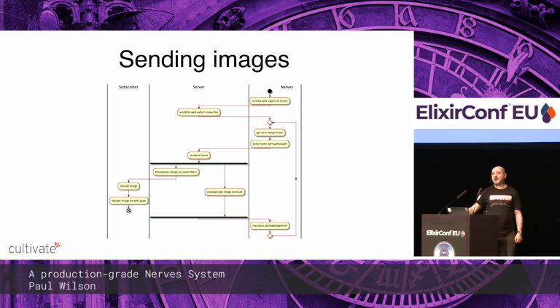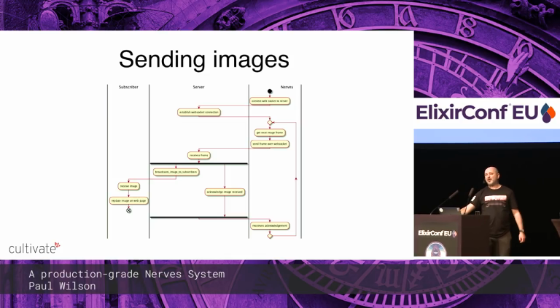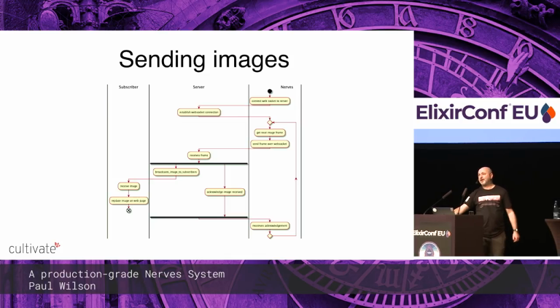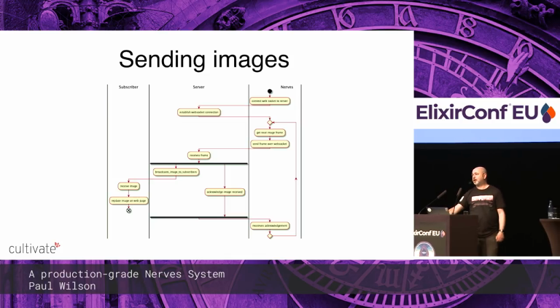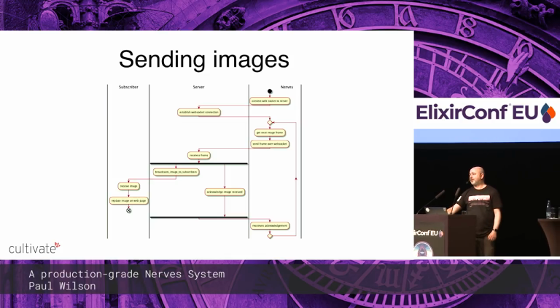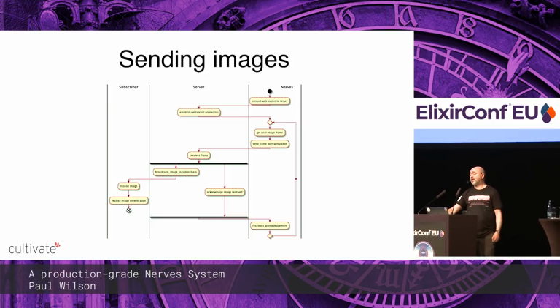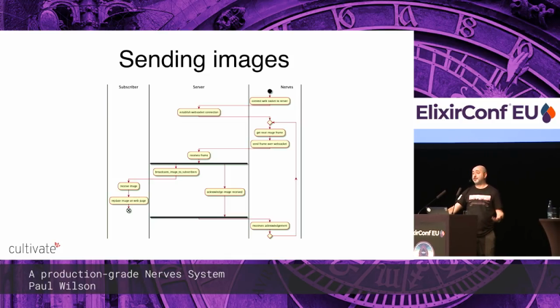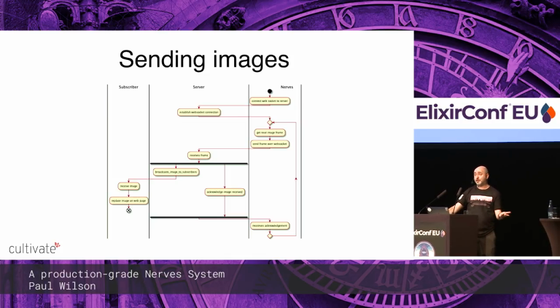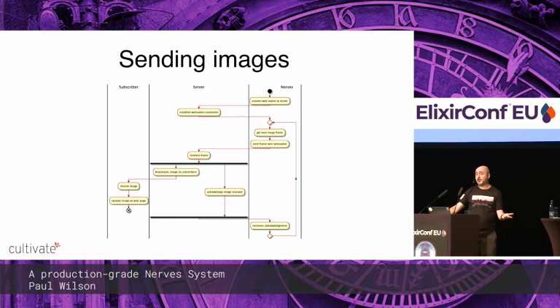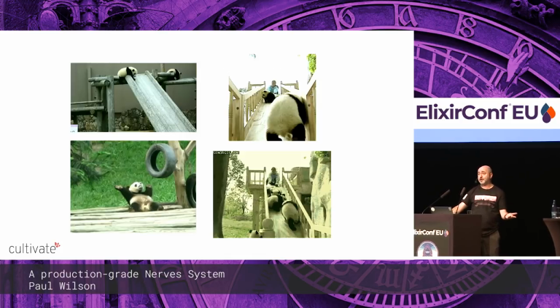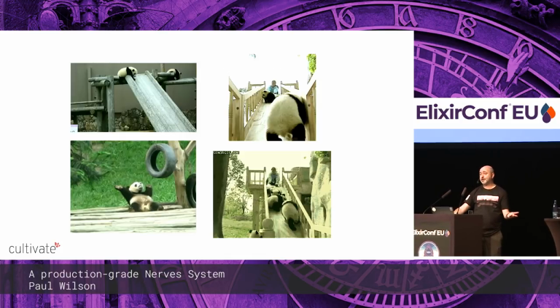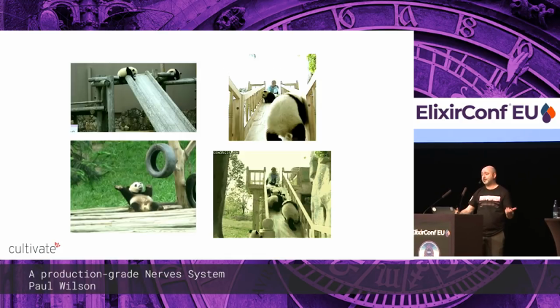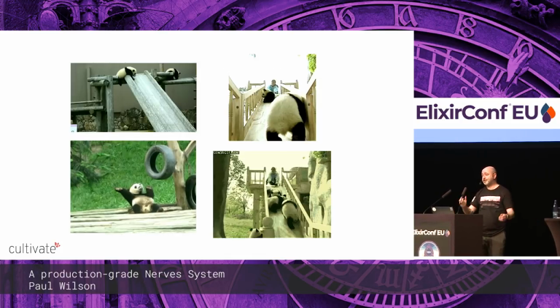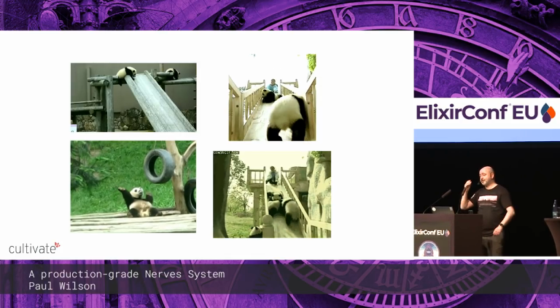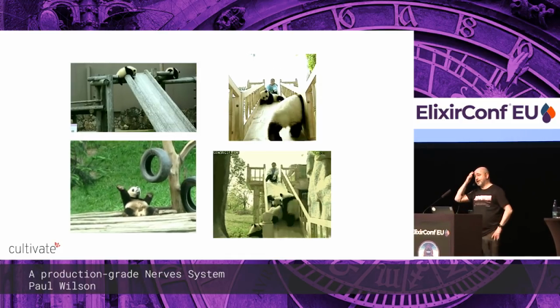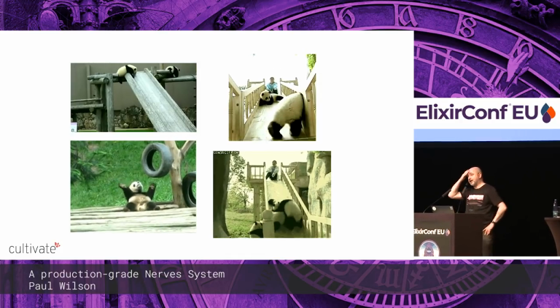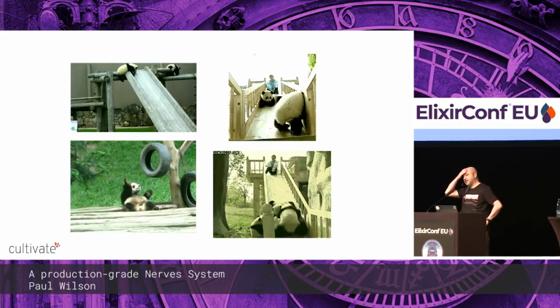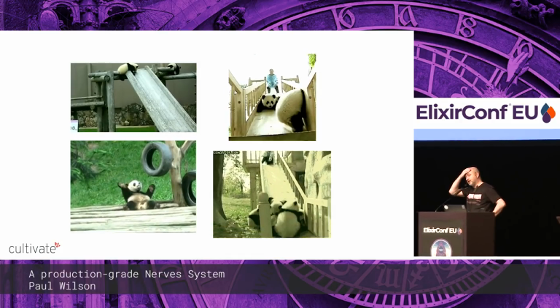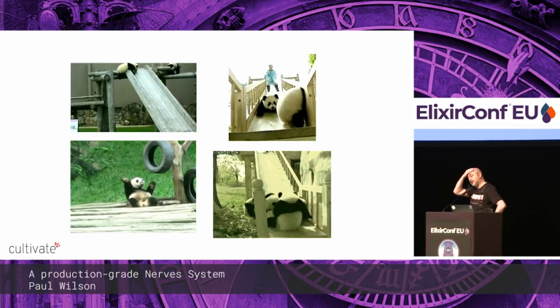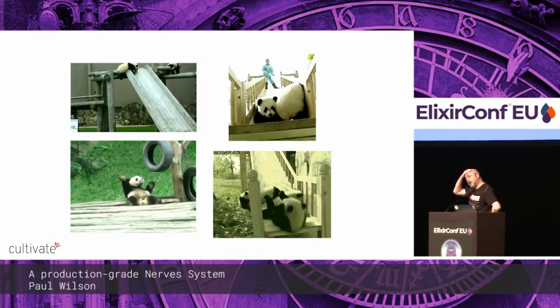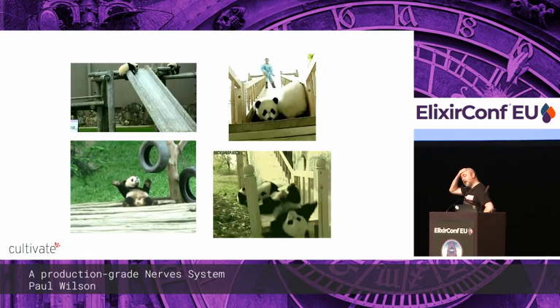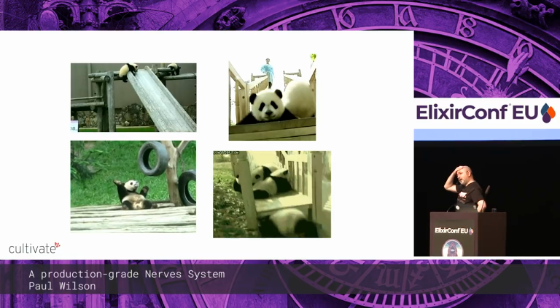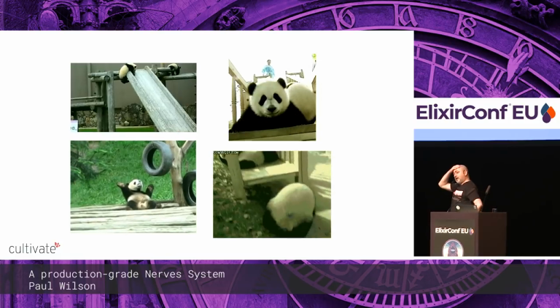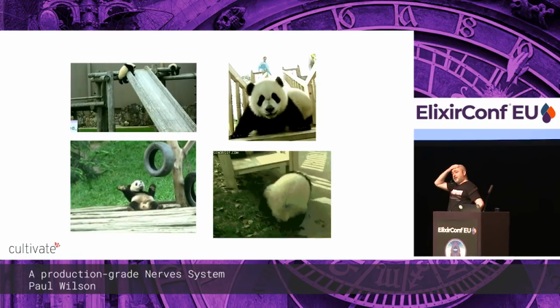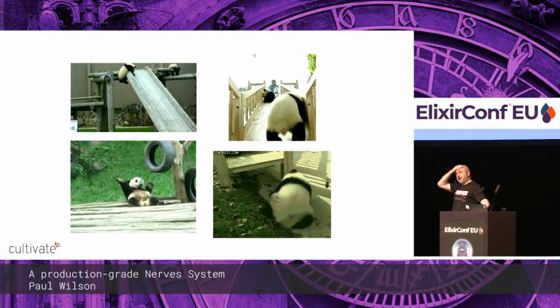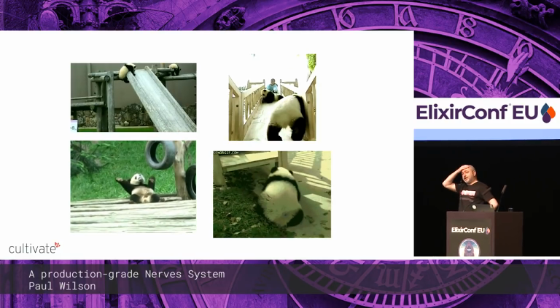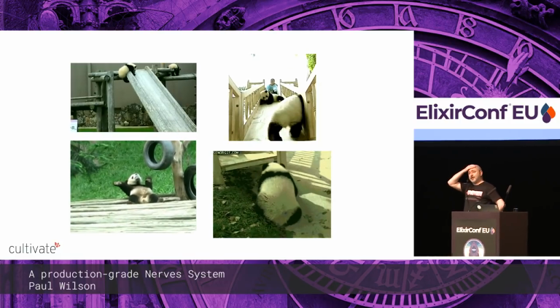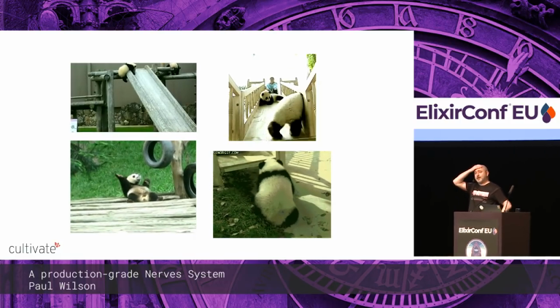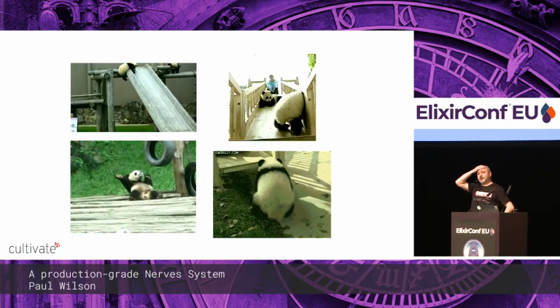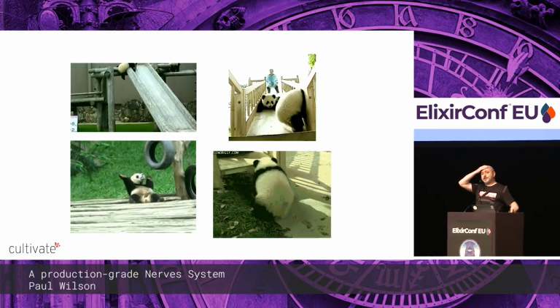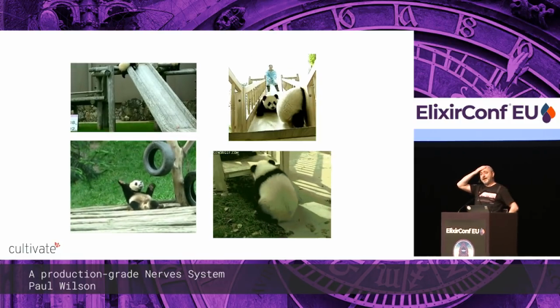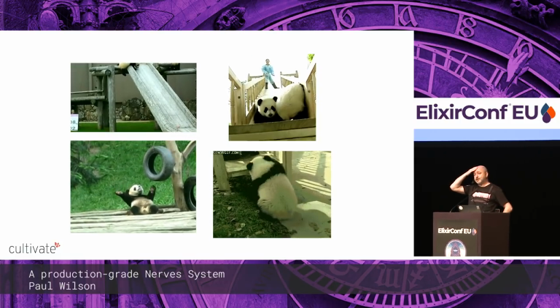Quite a bit of code, and there's more code coming, so just take a second to breathe and look at some pandas.